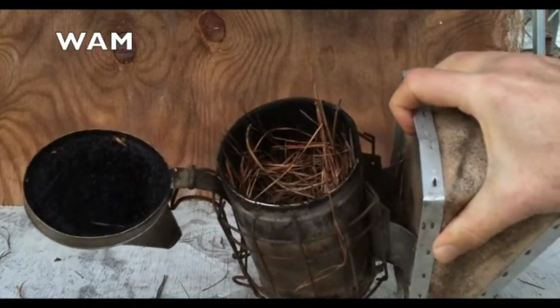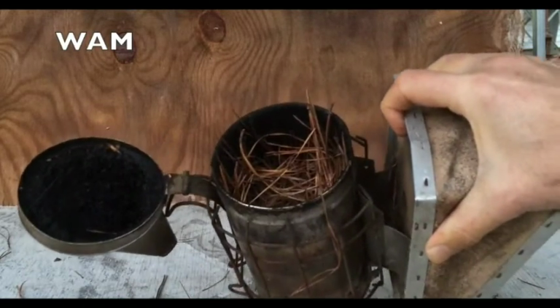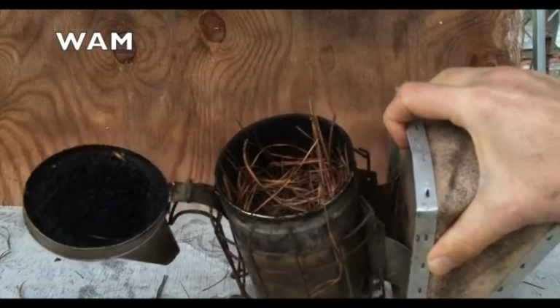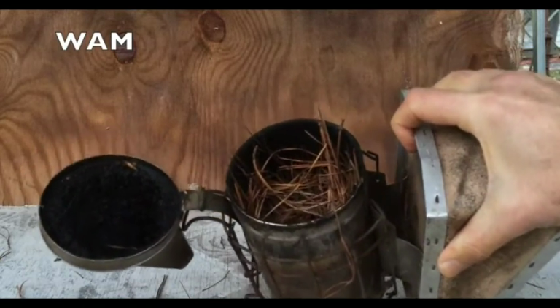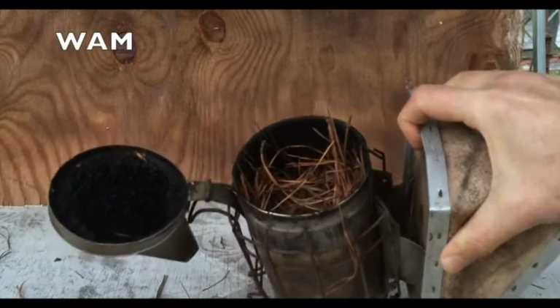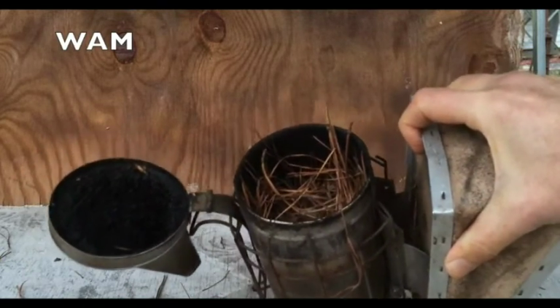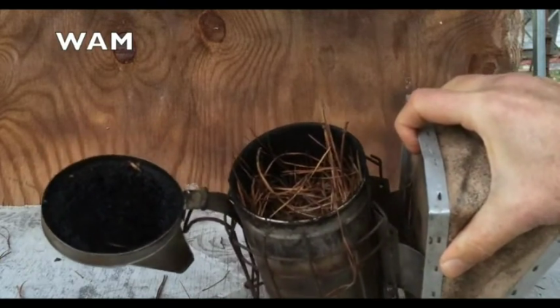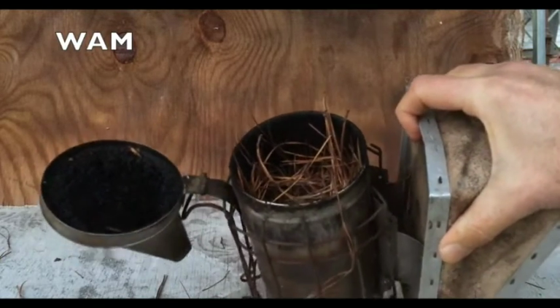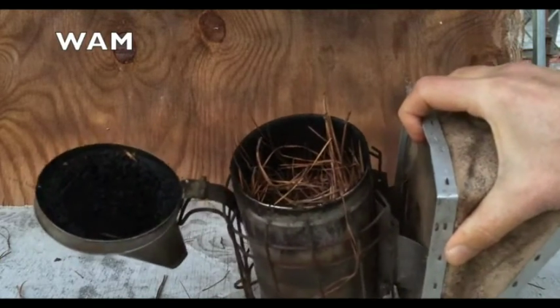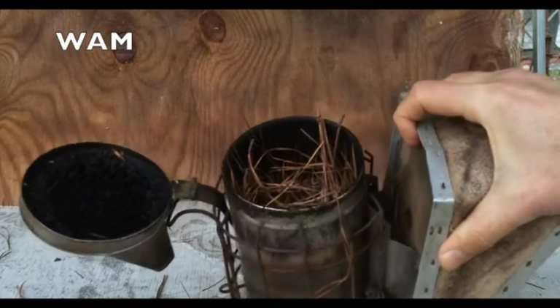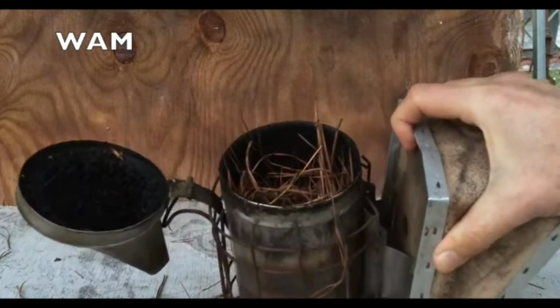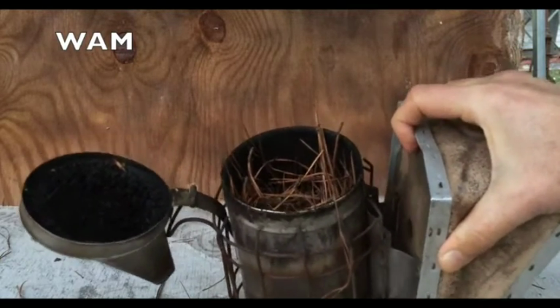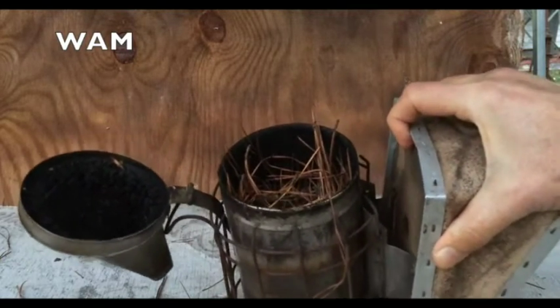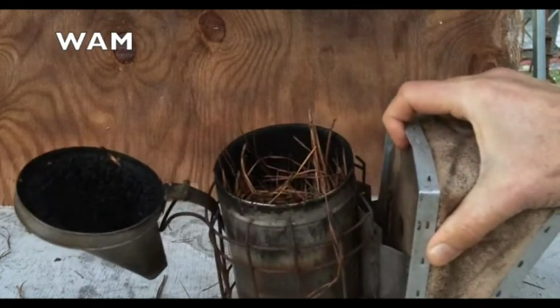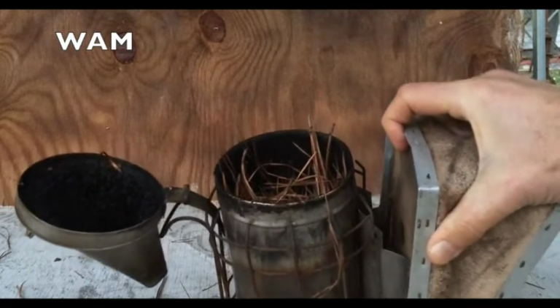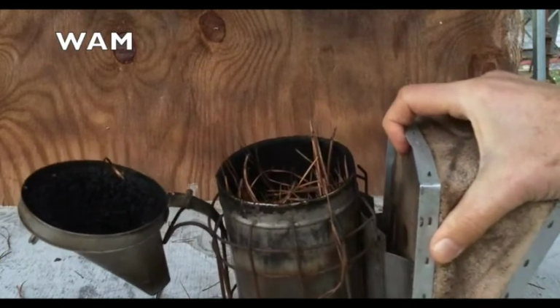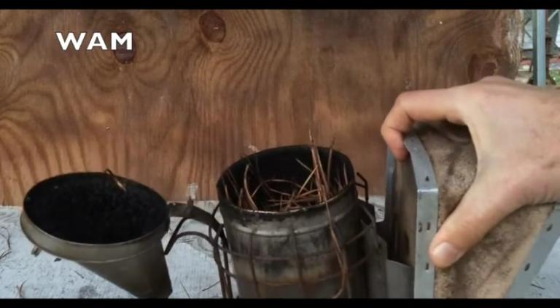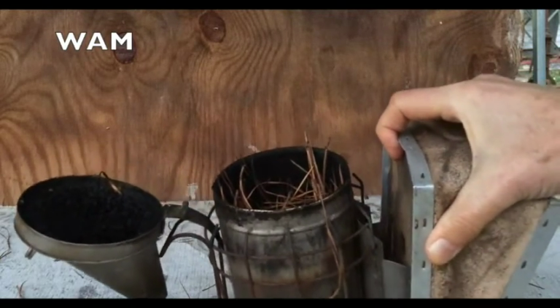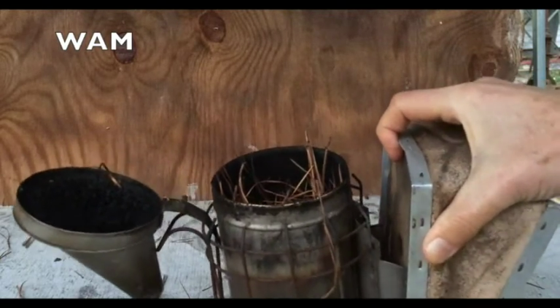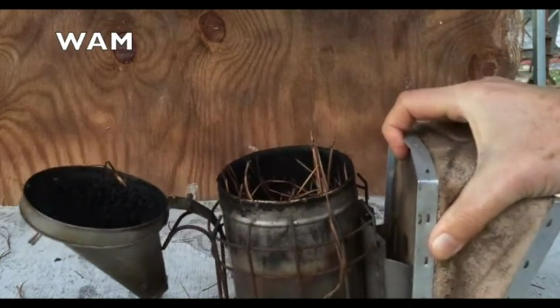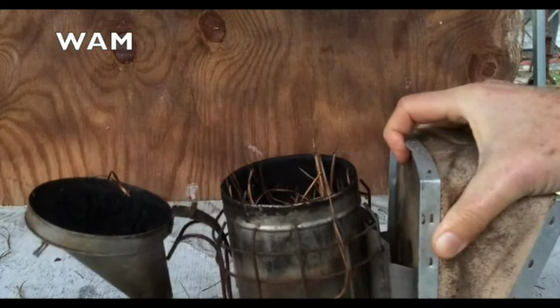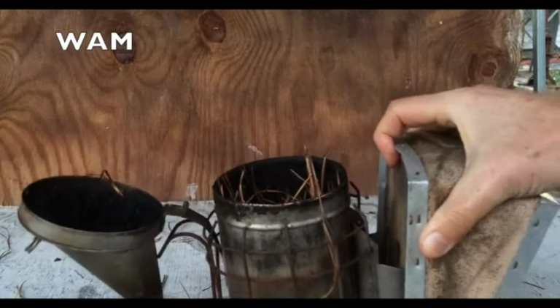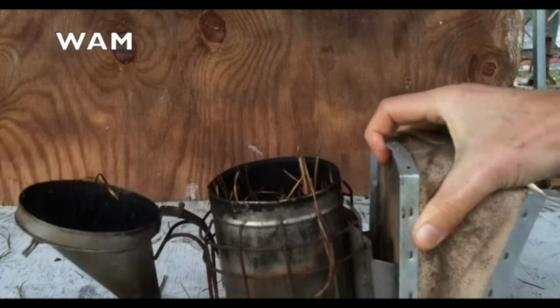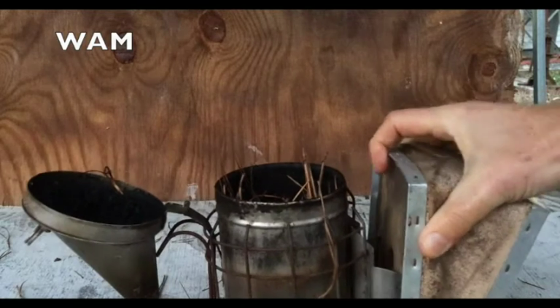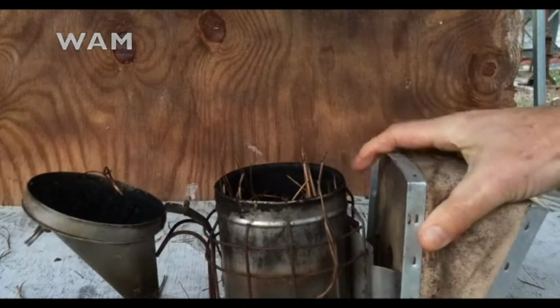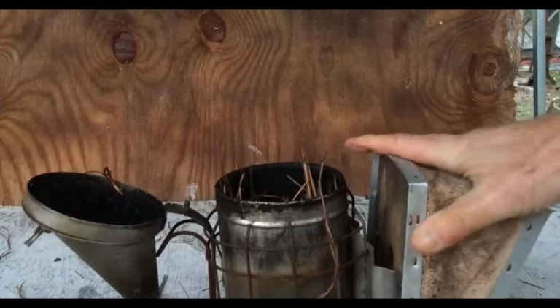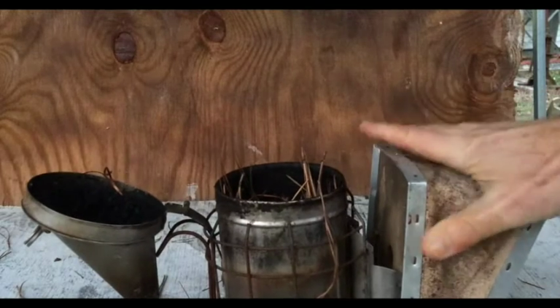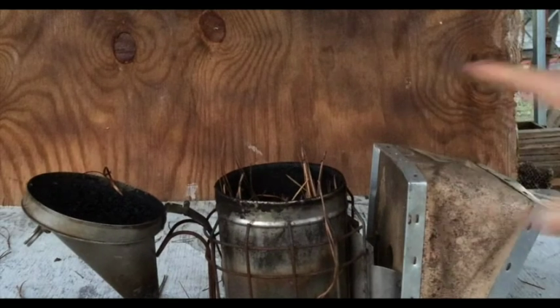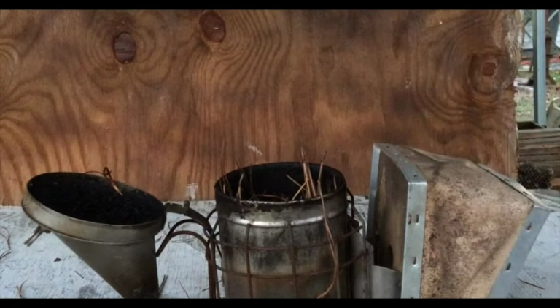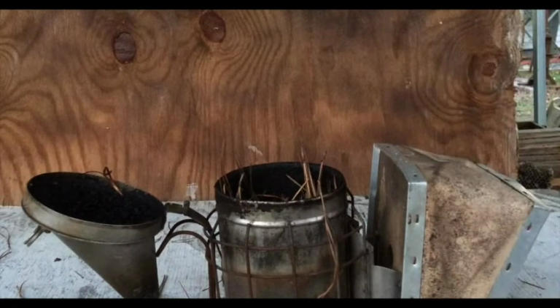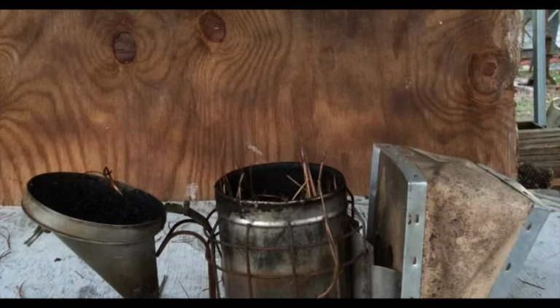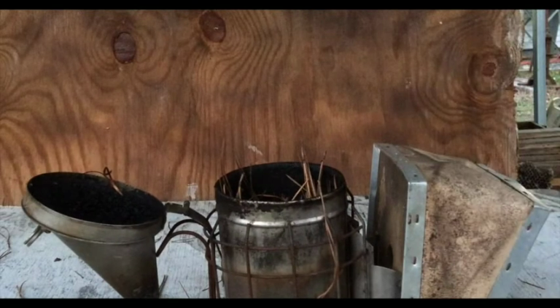Now we'll switch to the thermal video and see what this looks like, and you'll see why this is a mistake.